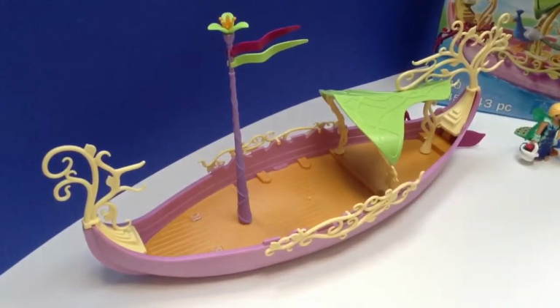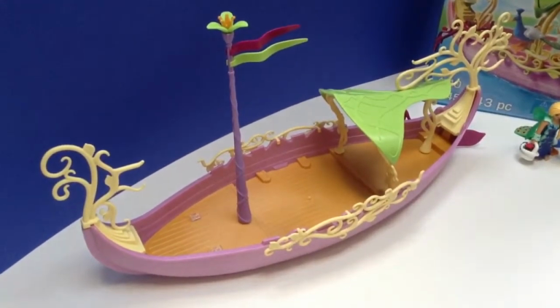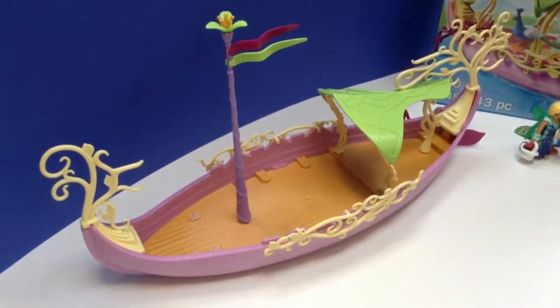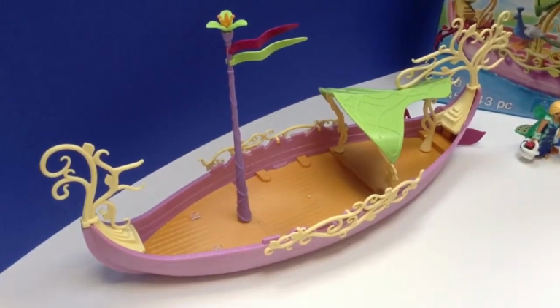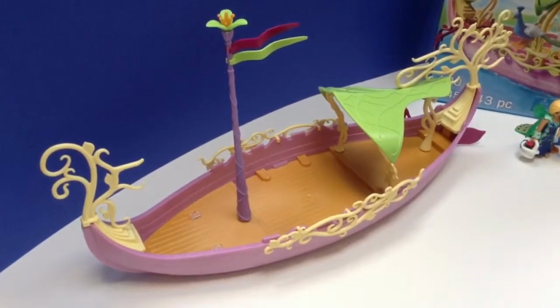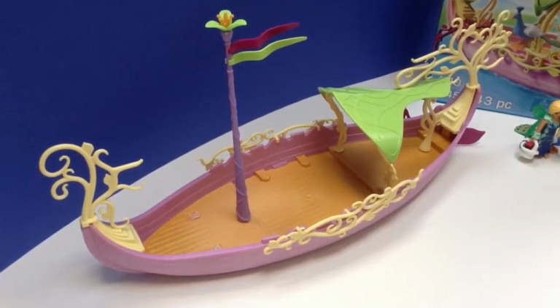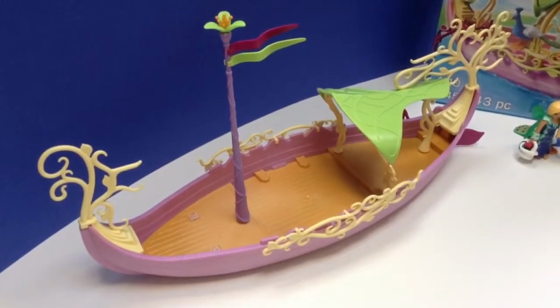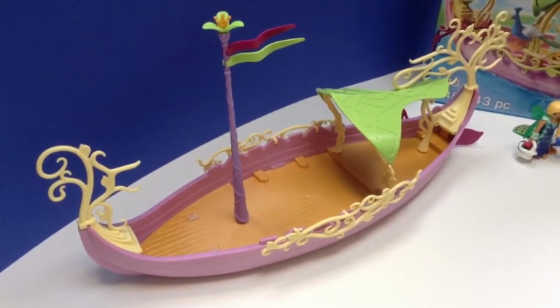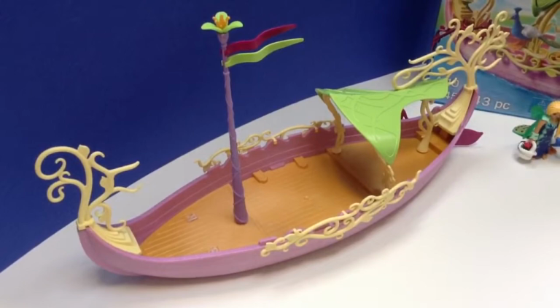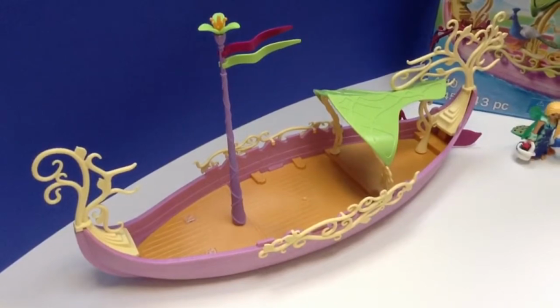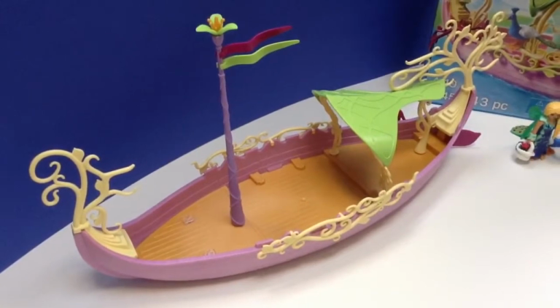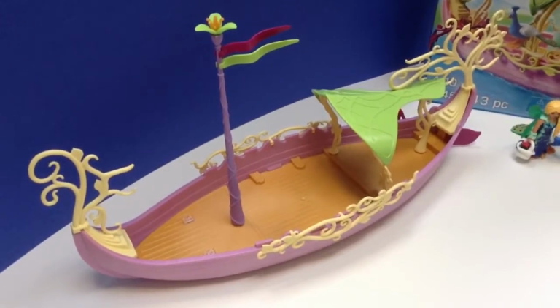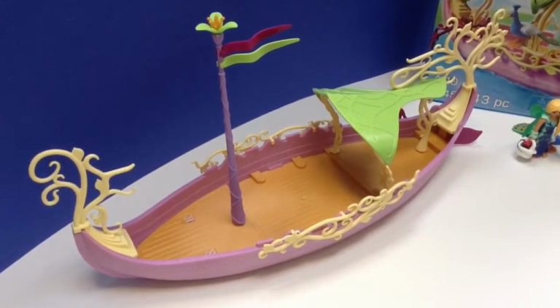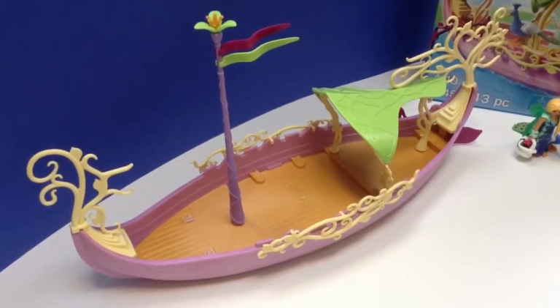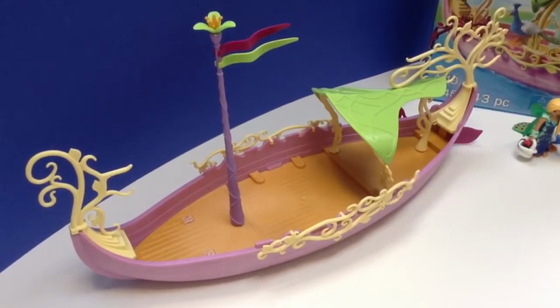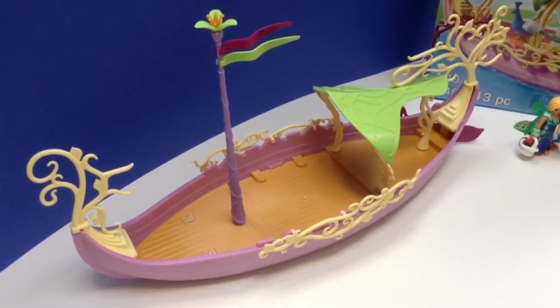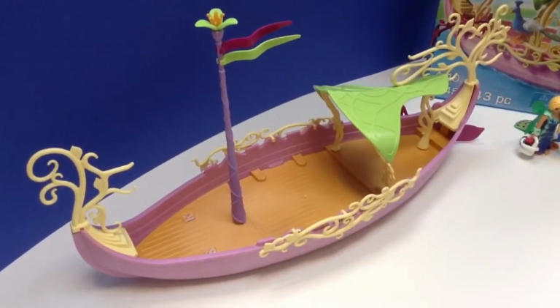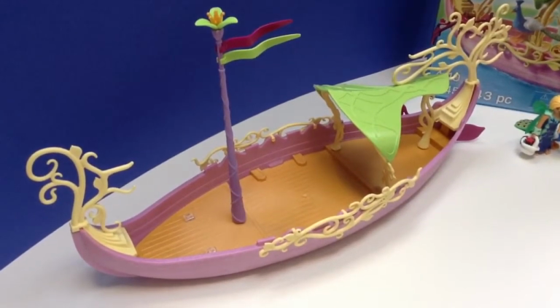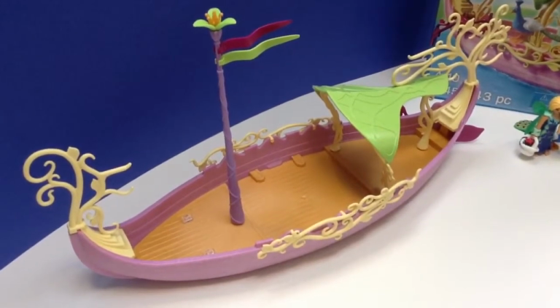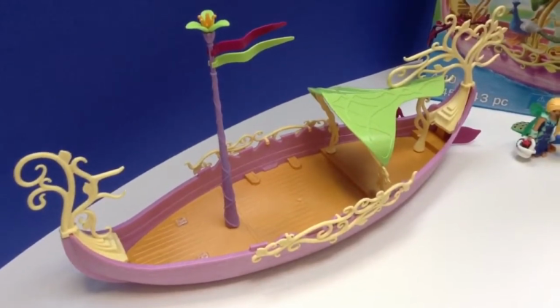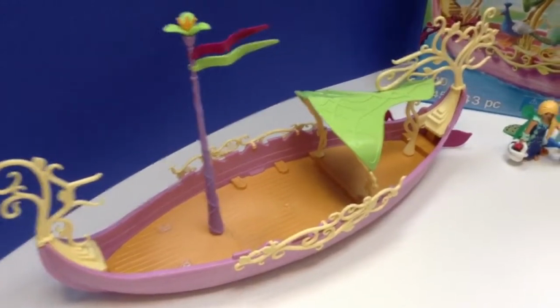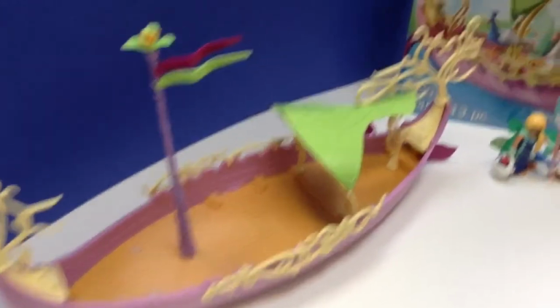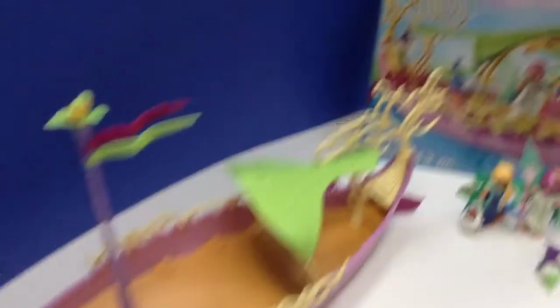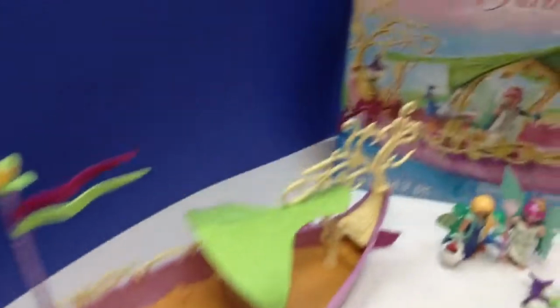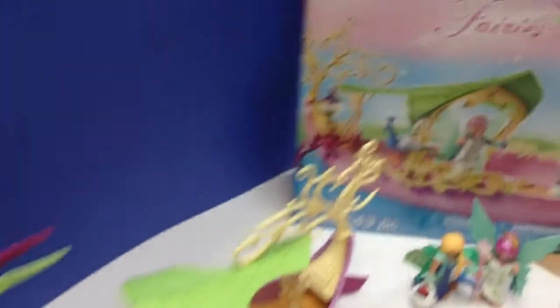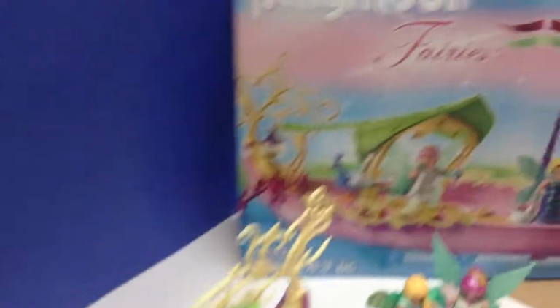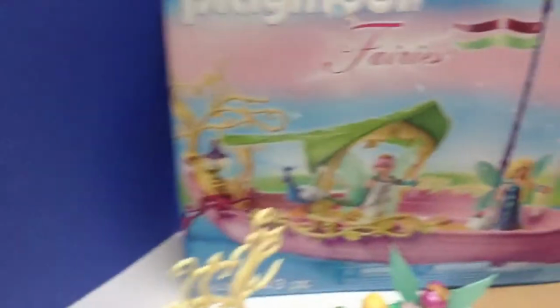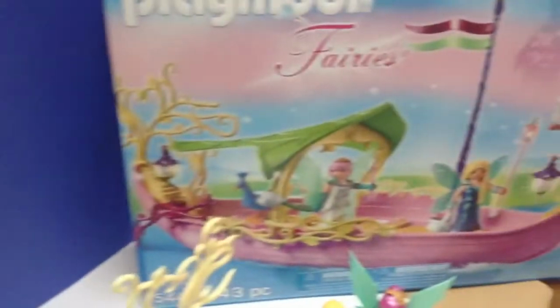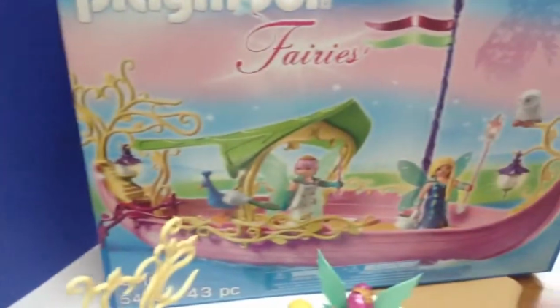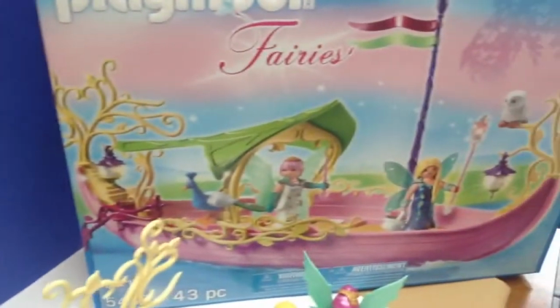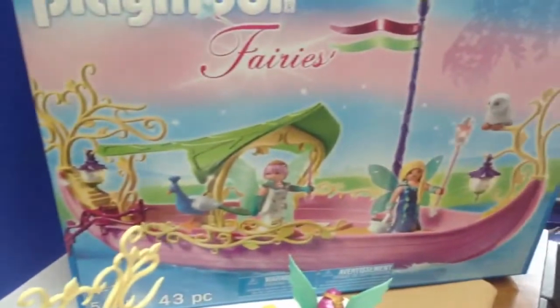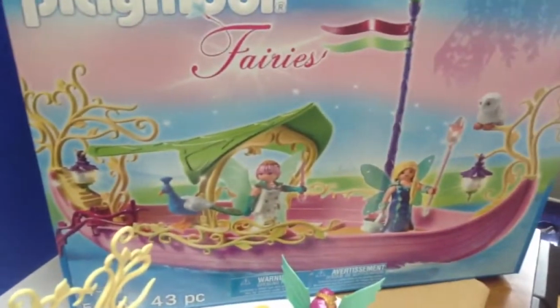Welcome to Tiny Treasures. Today I'm going to show you my fairy boat set.